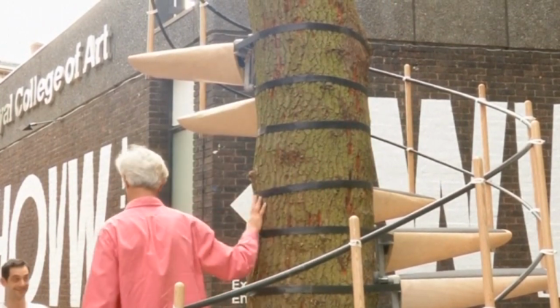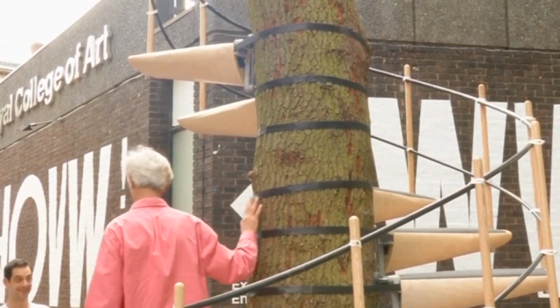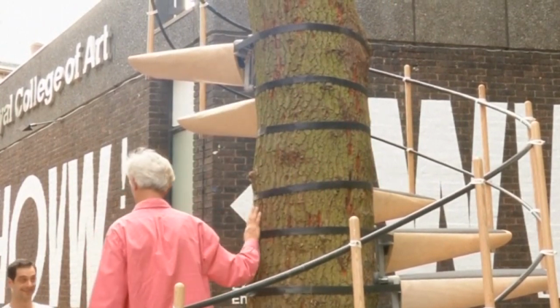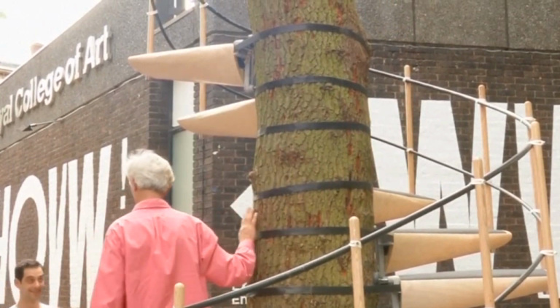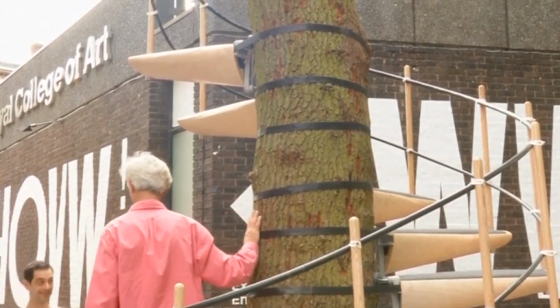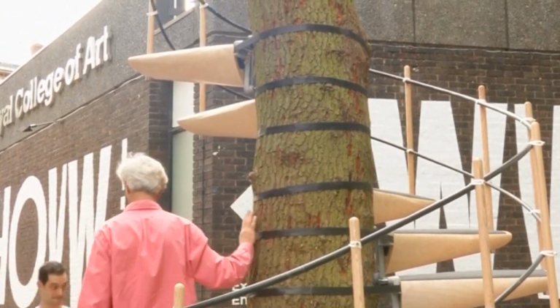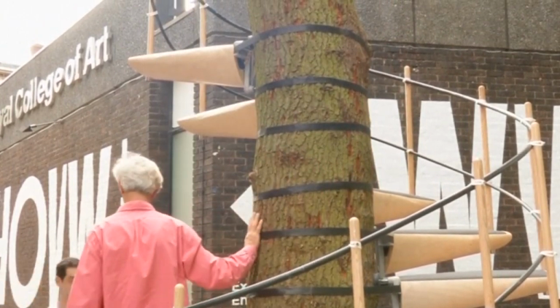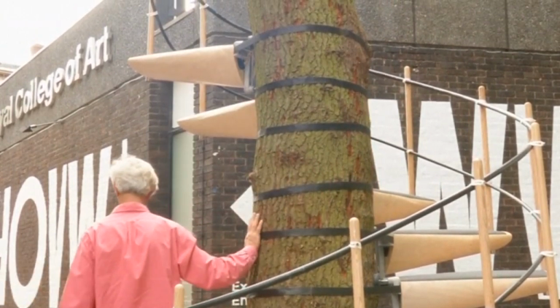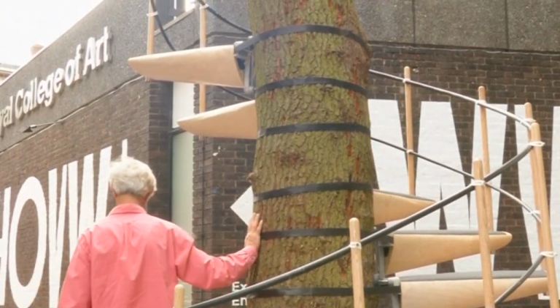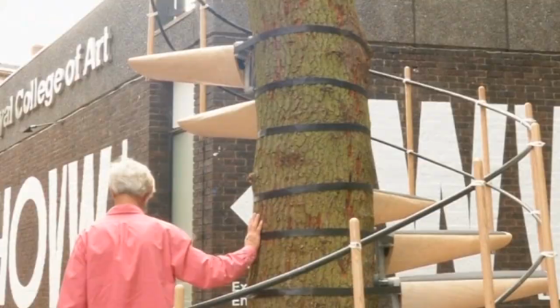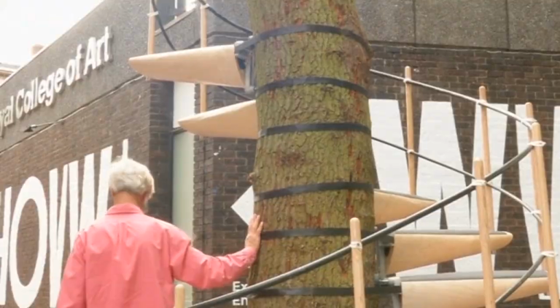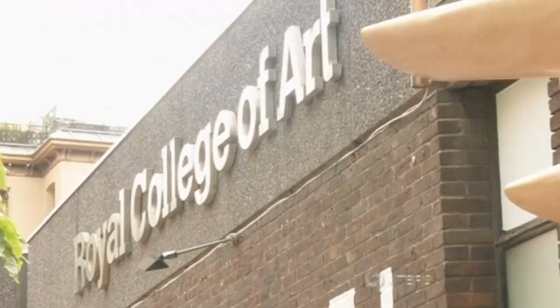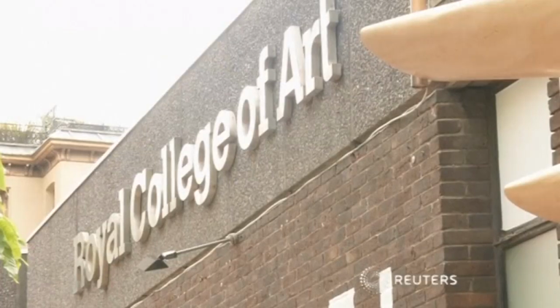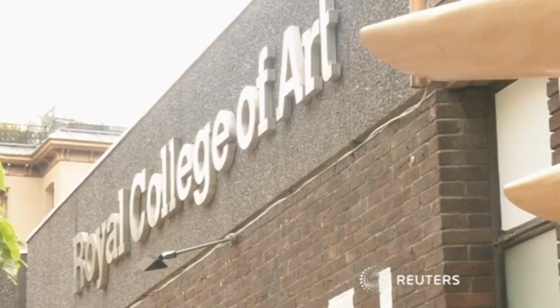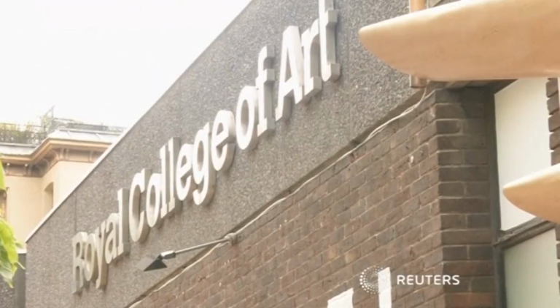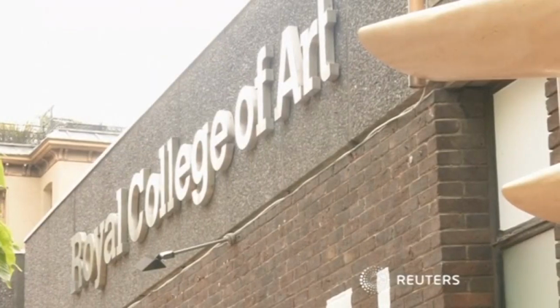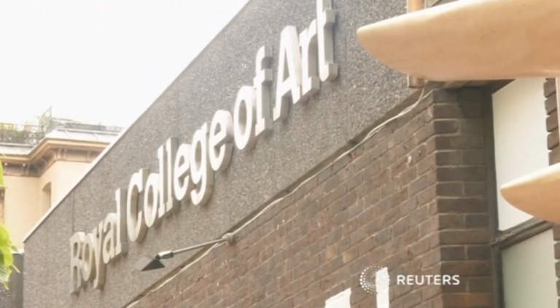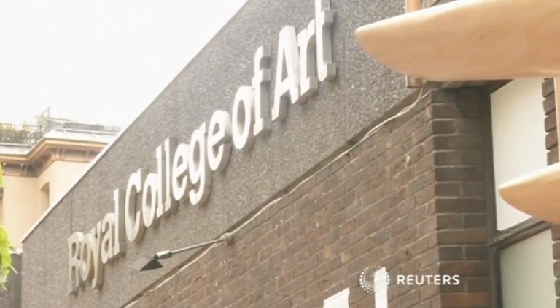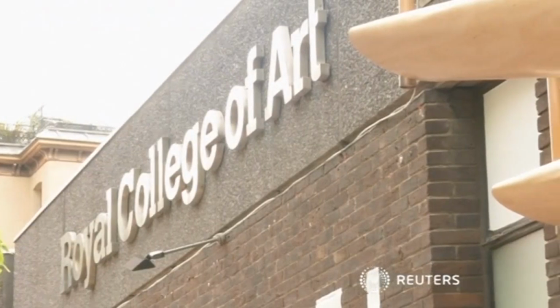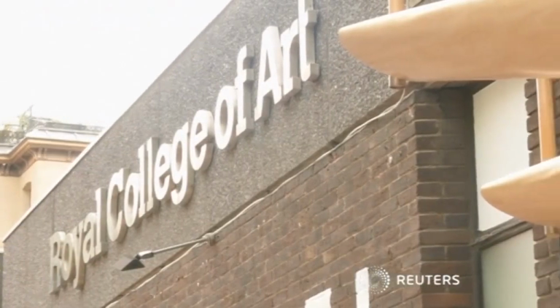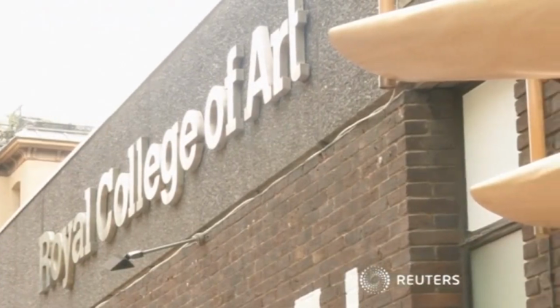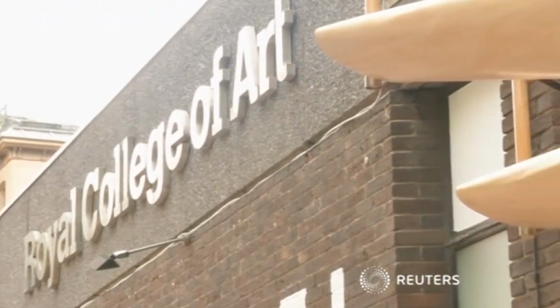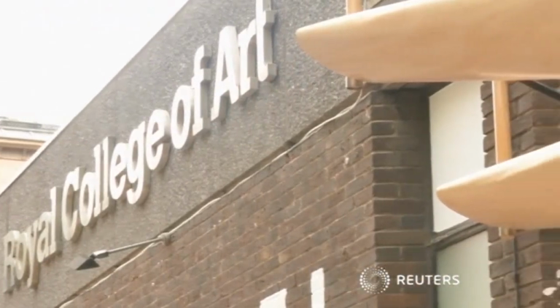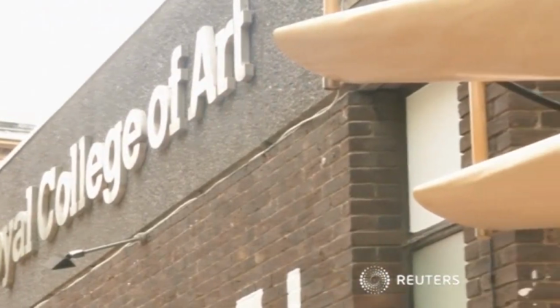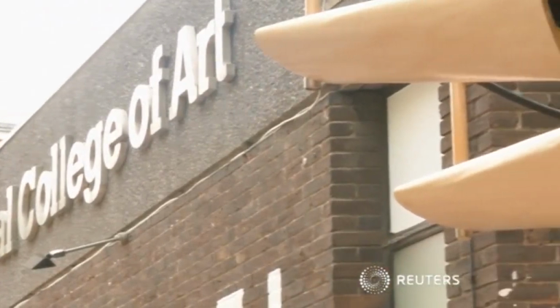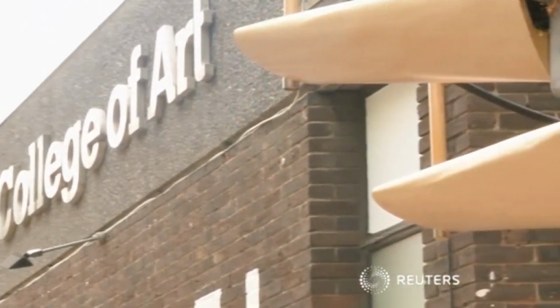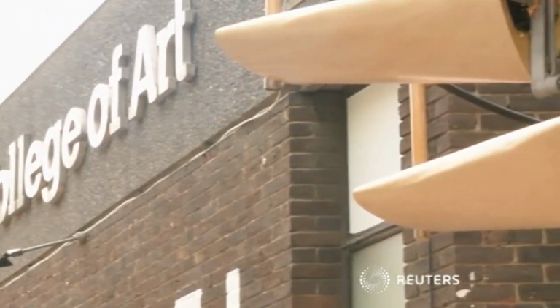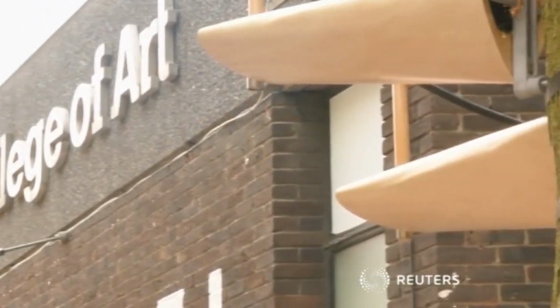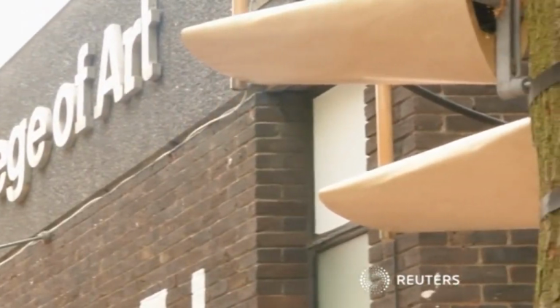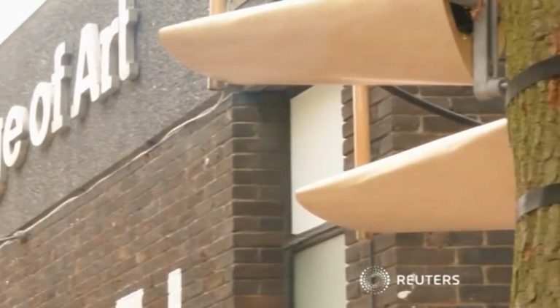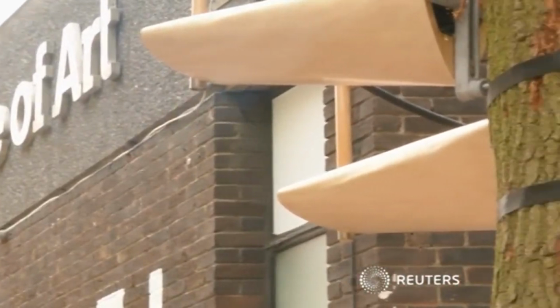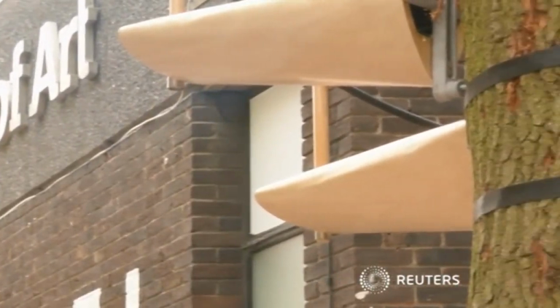After further developing their prototype, the pair plan to branch out and release Canopy Stare commercially.